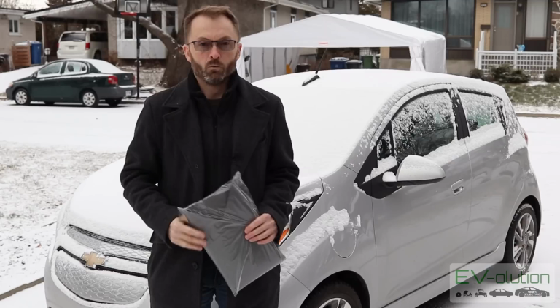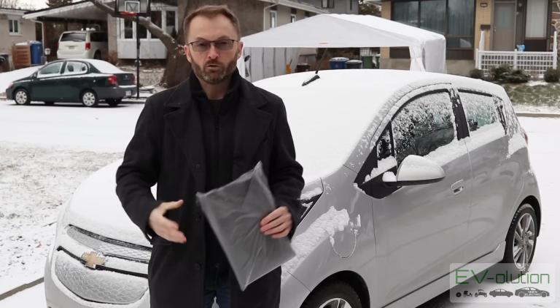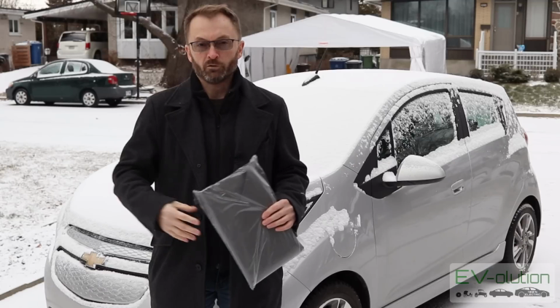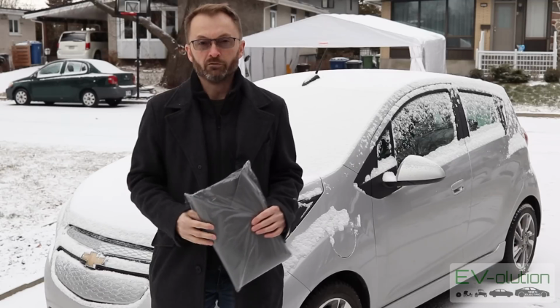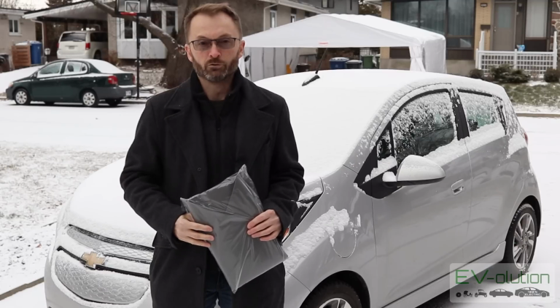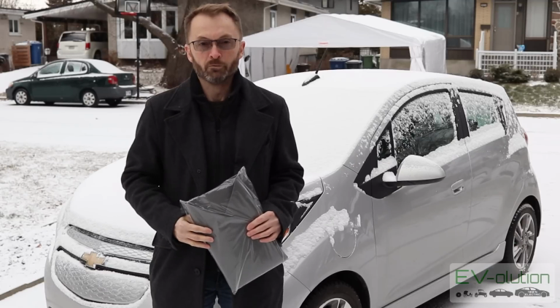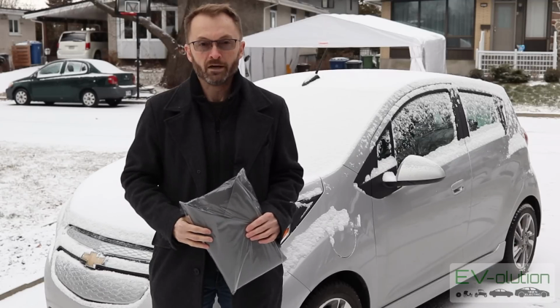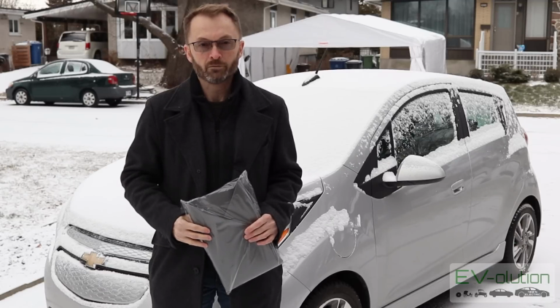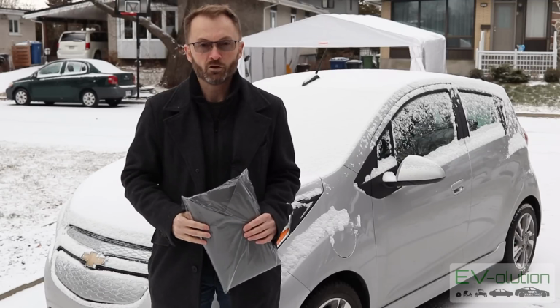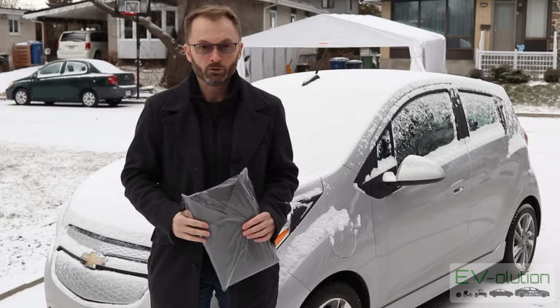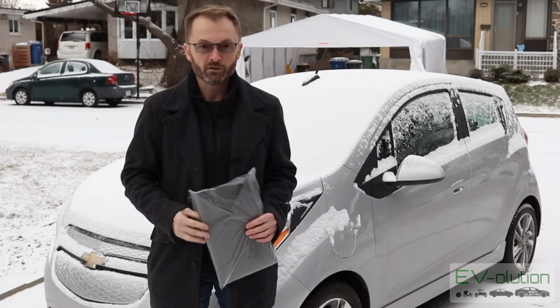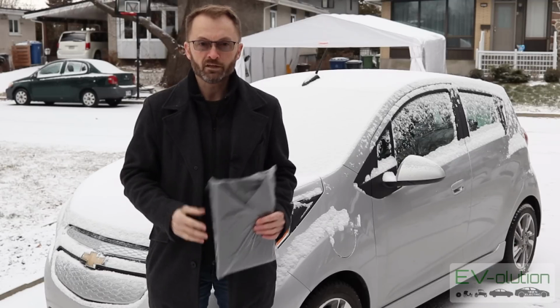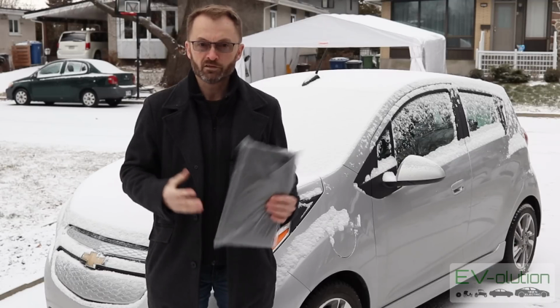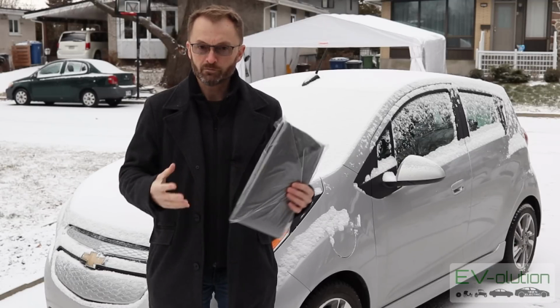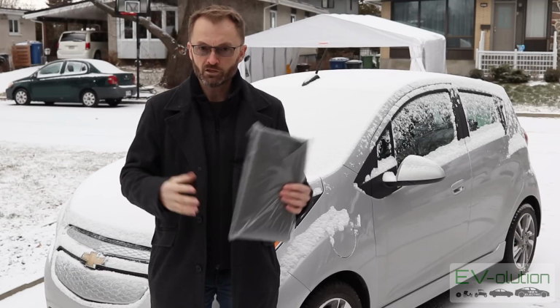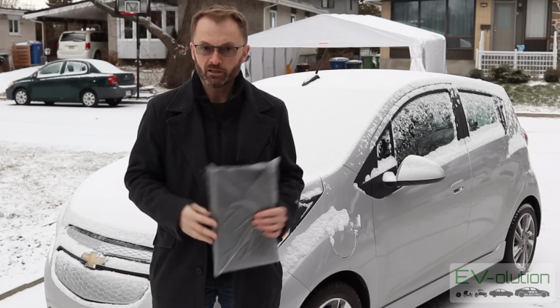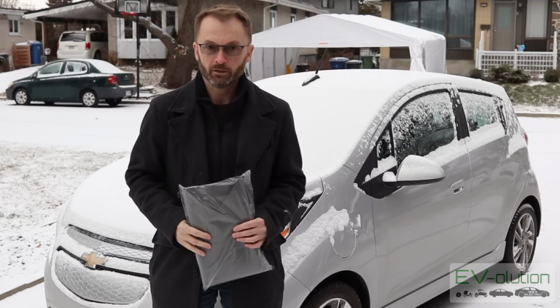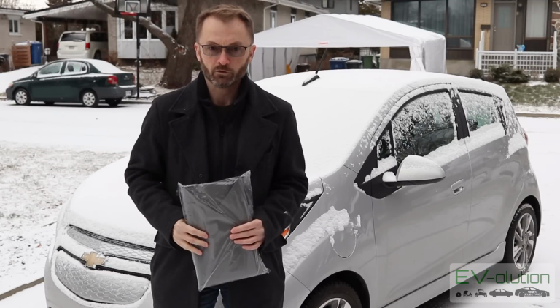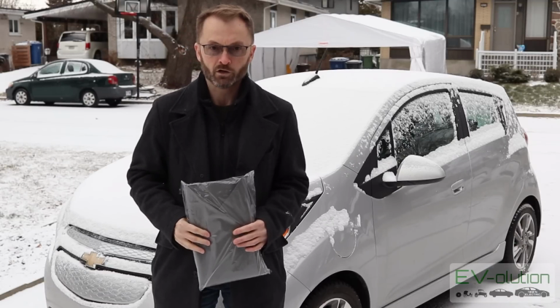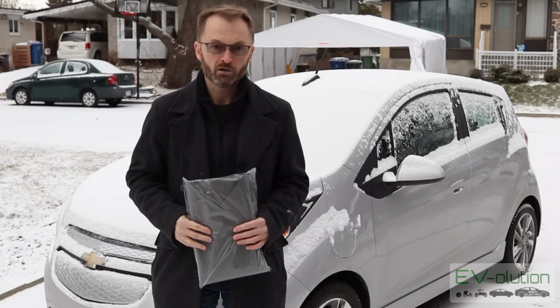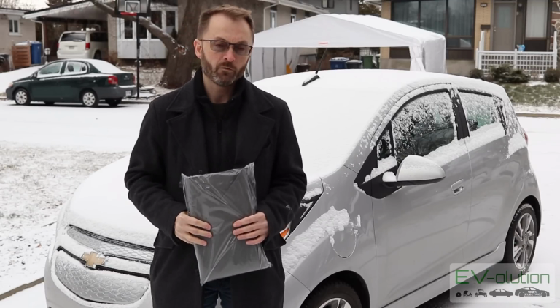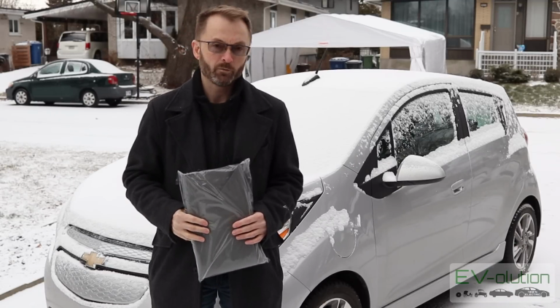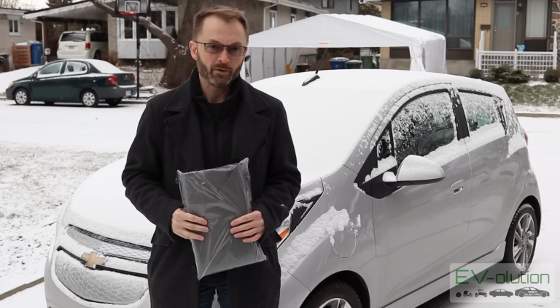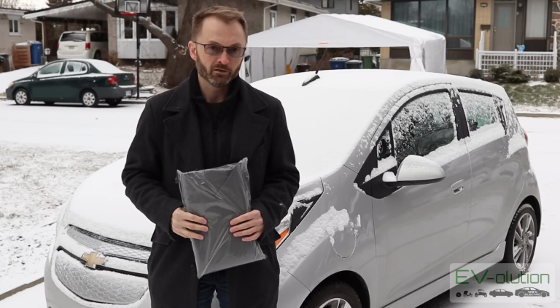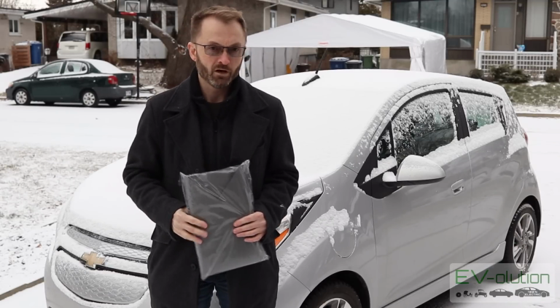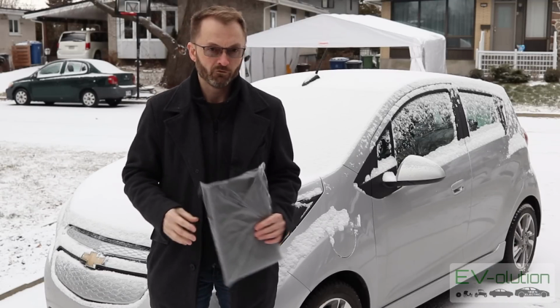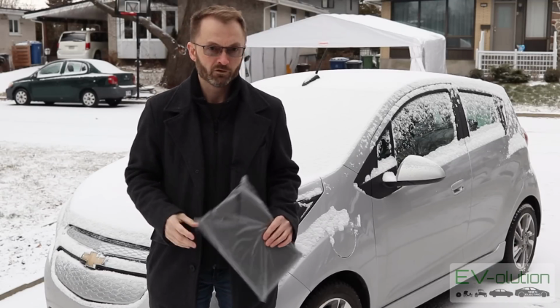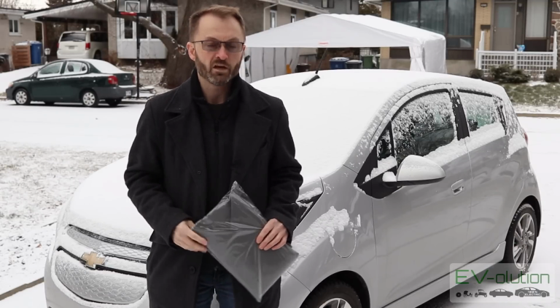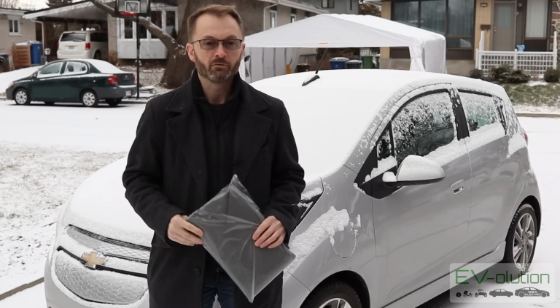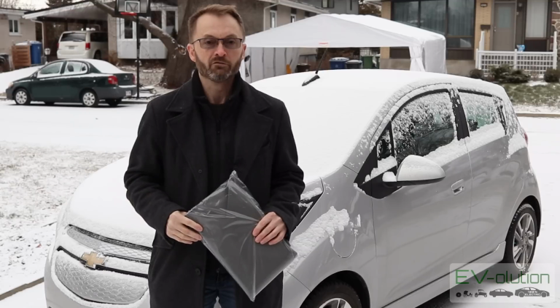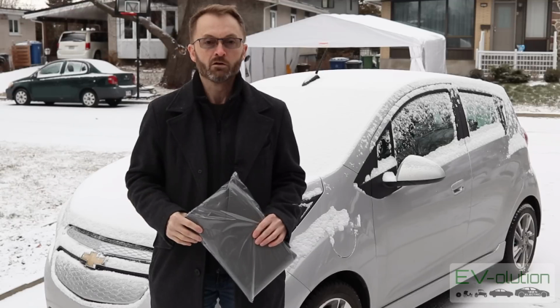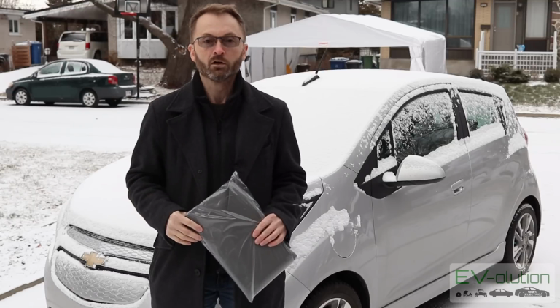Welcome to Evolution. My name is Andre Lawrence and this is my channel about electric cars from the perspective of a first-time EV owner.